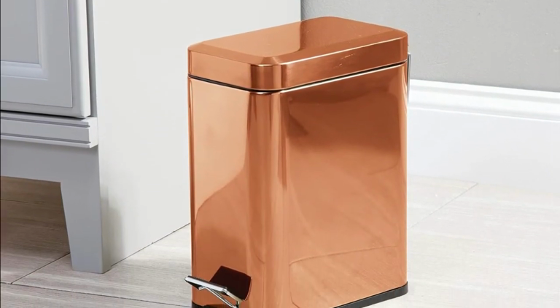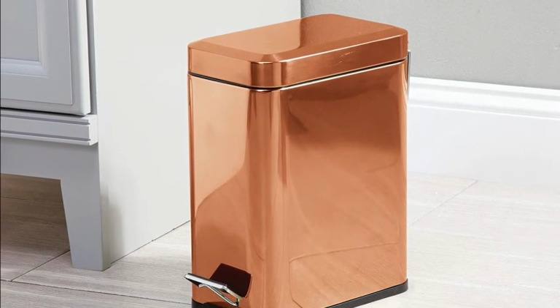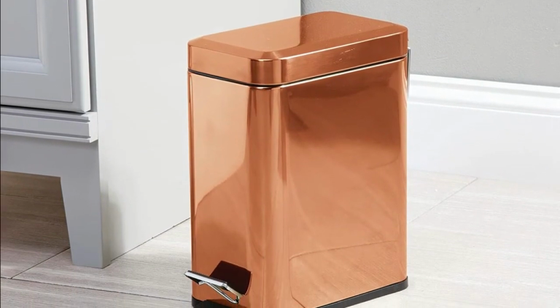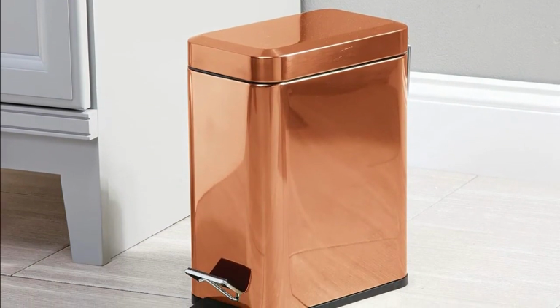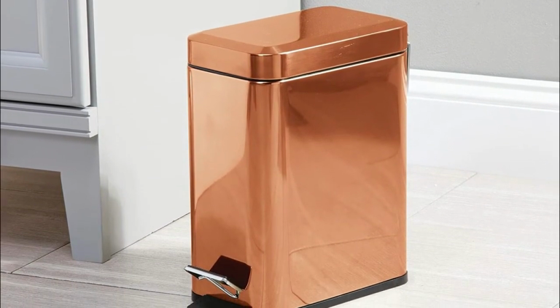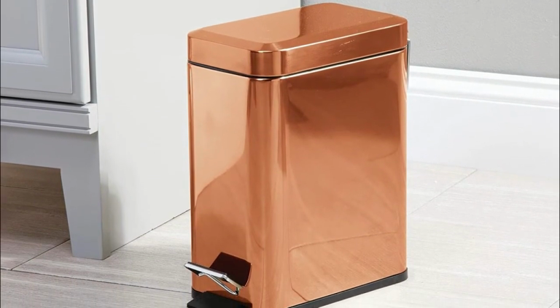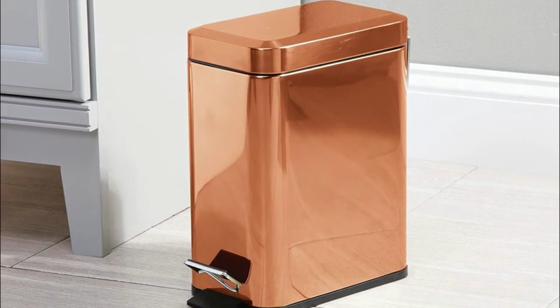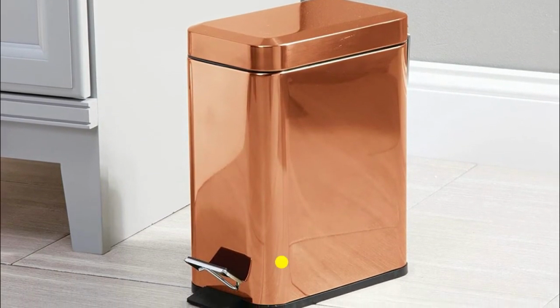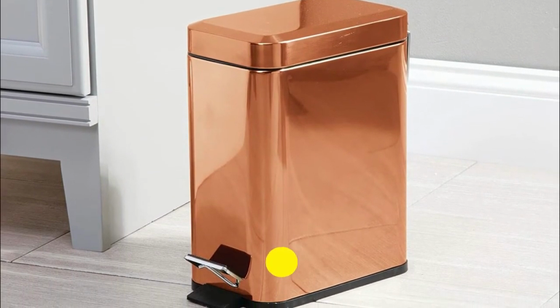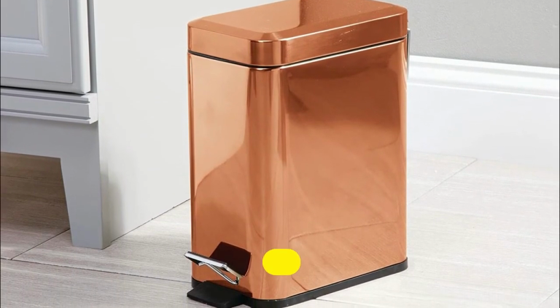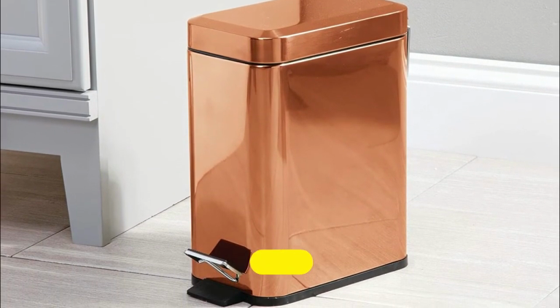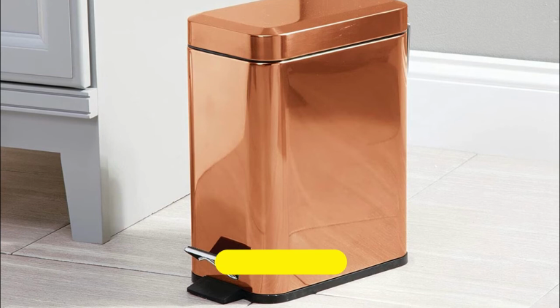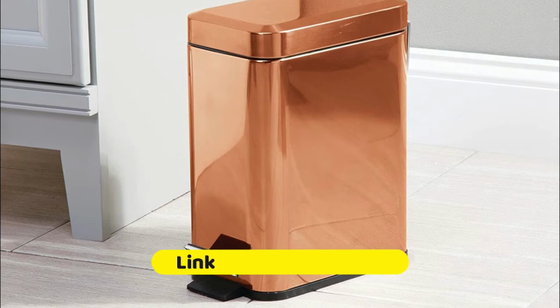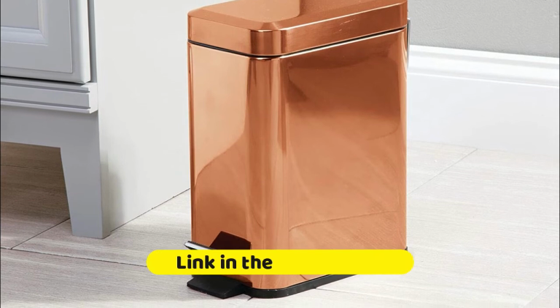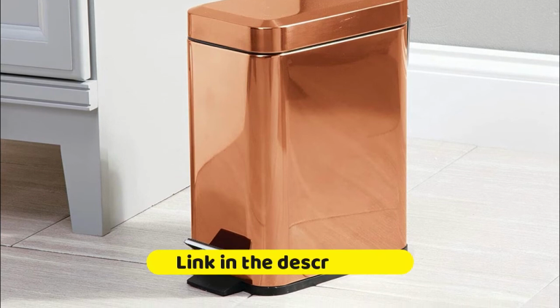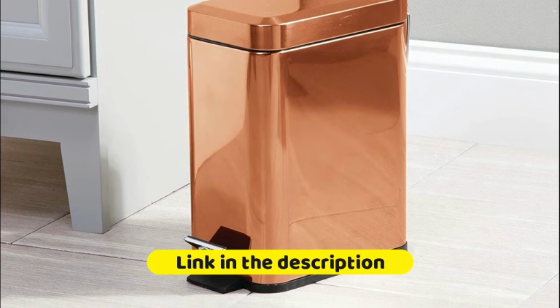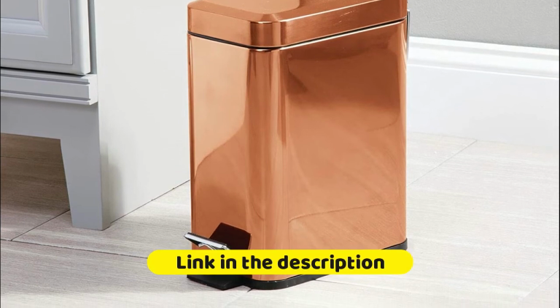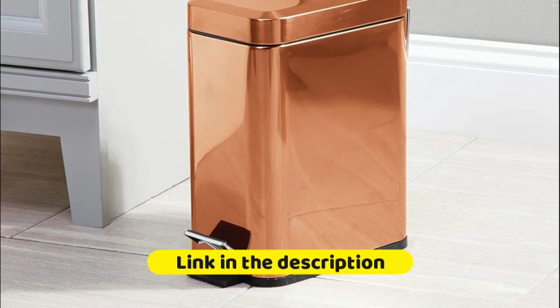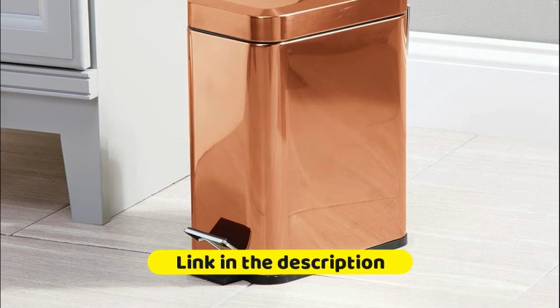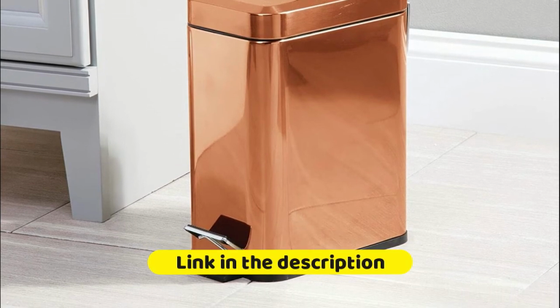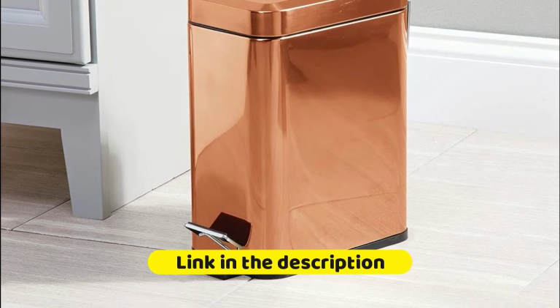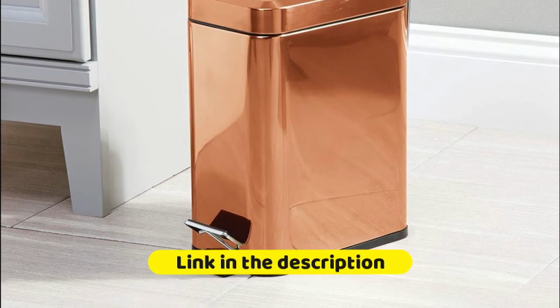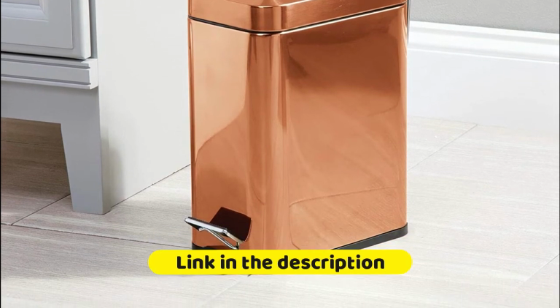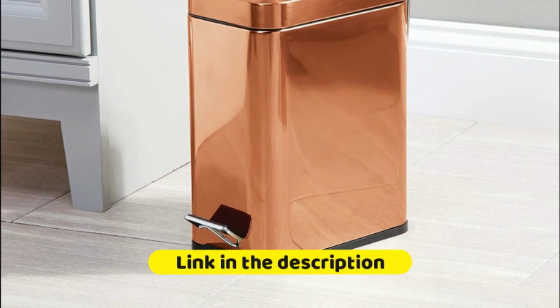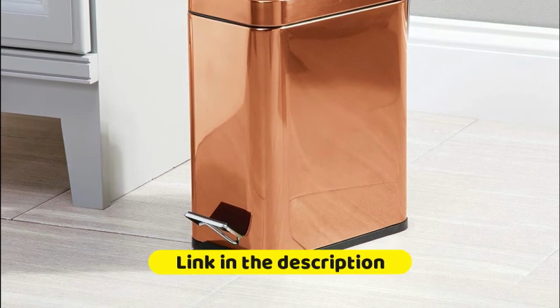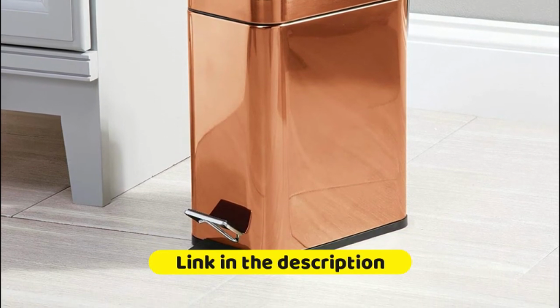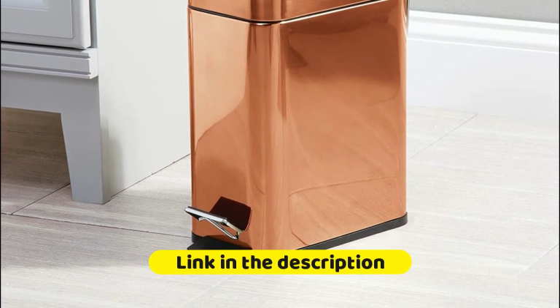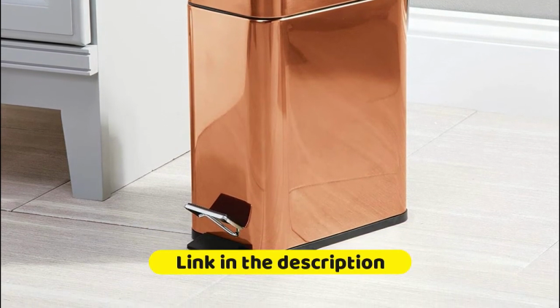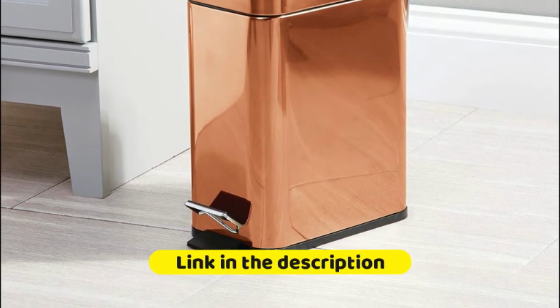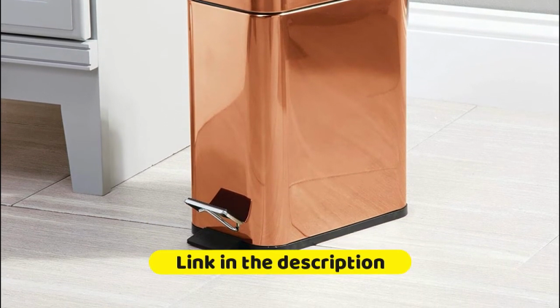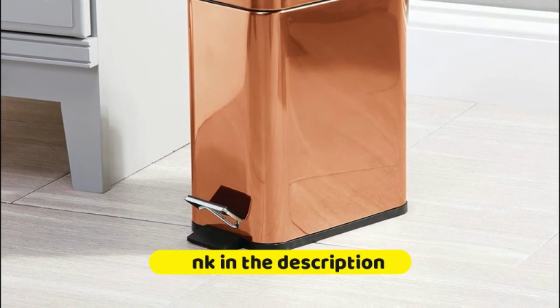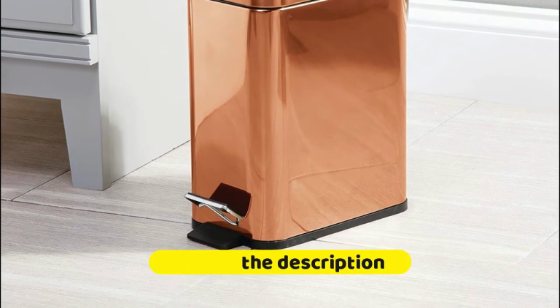The step design means you can operate it hands-free. Great for apartments, condos, campers, RVs, dorm rooms, cabins, and tiny homes.